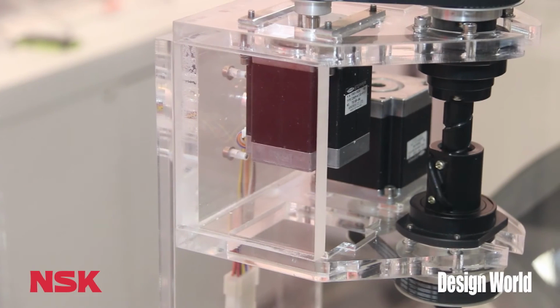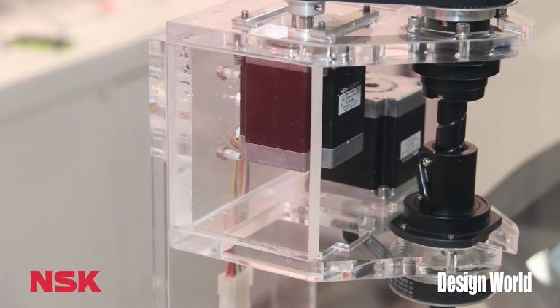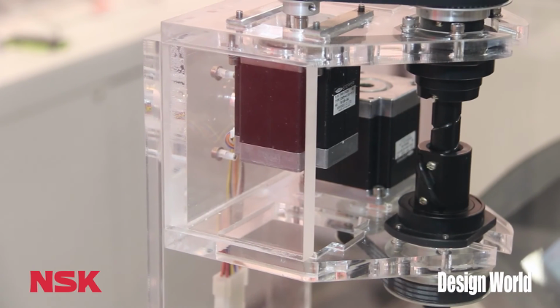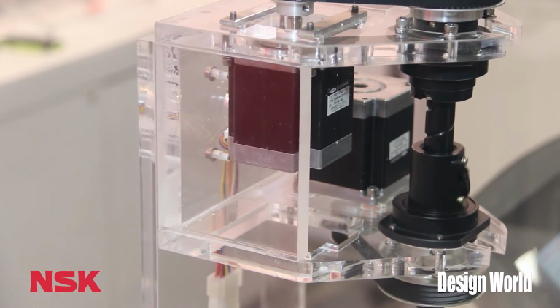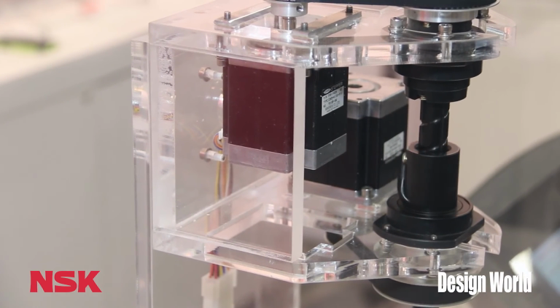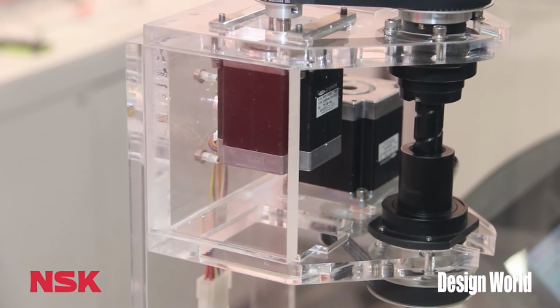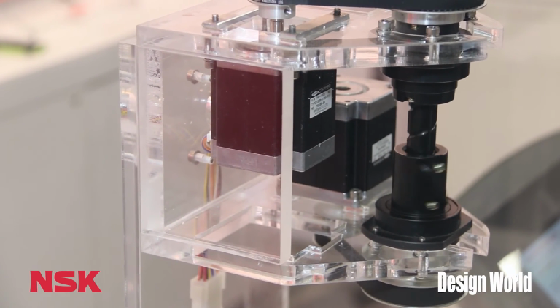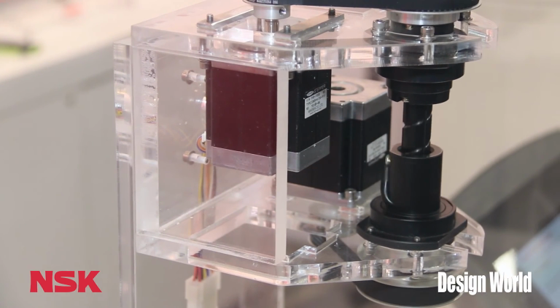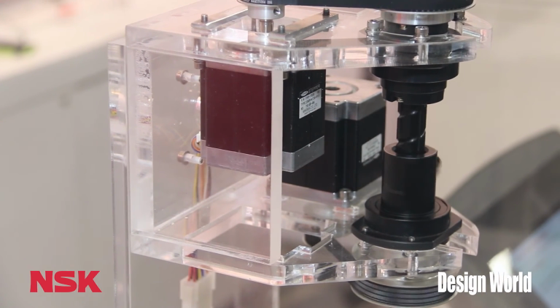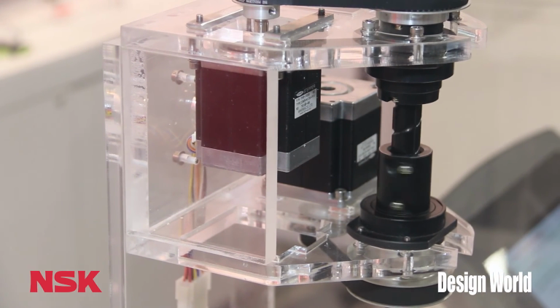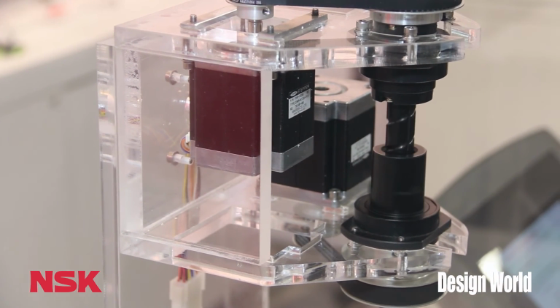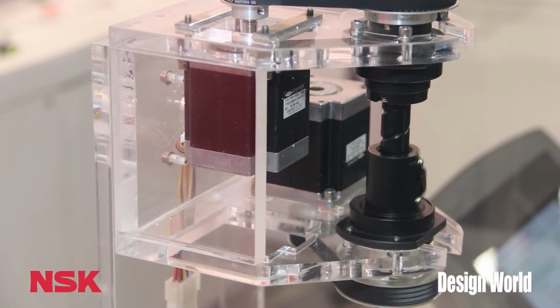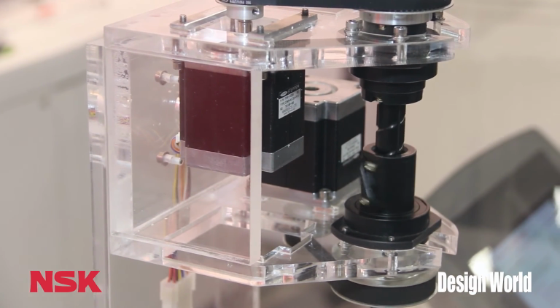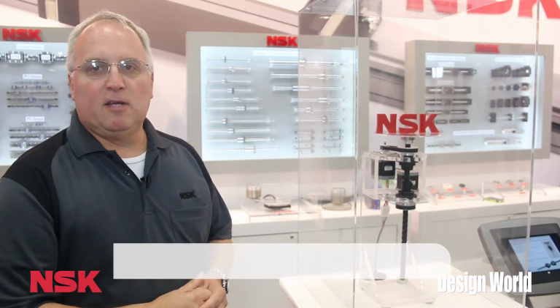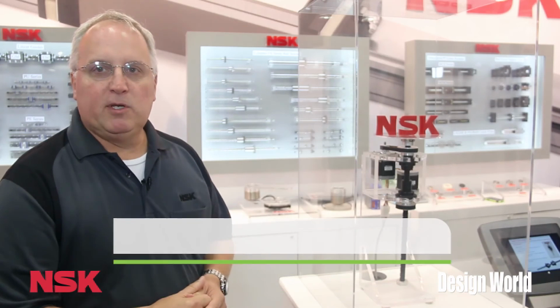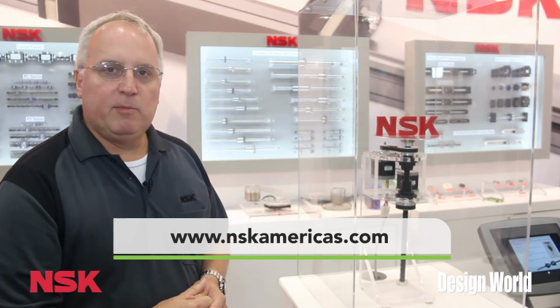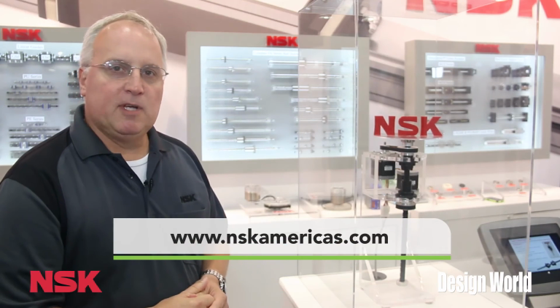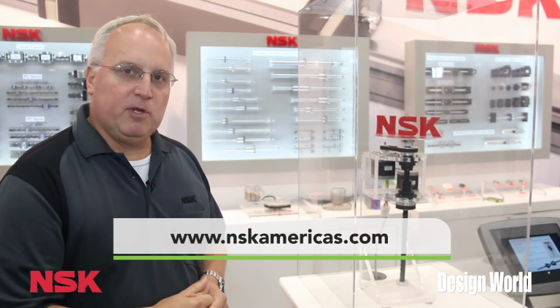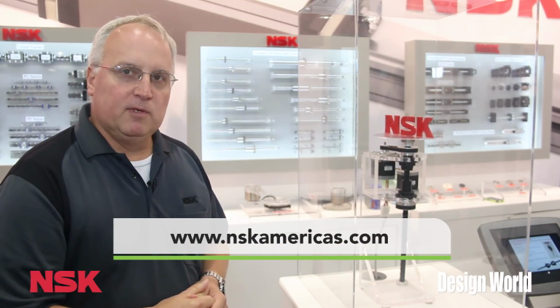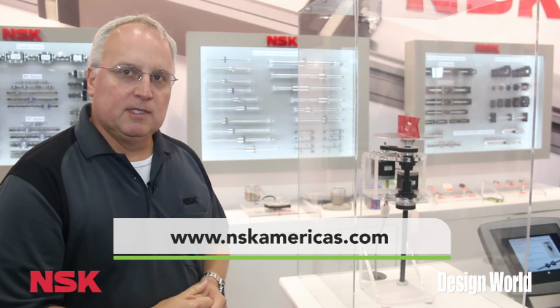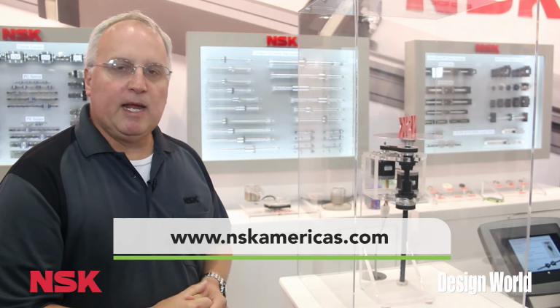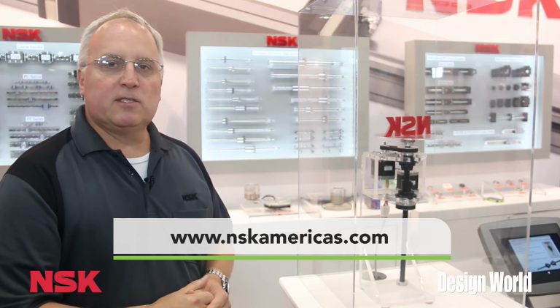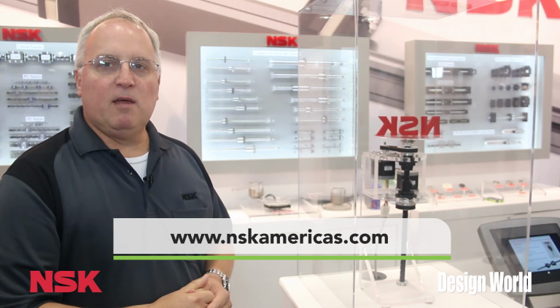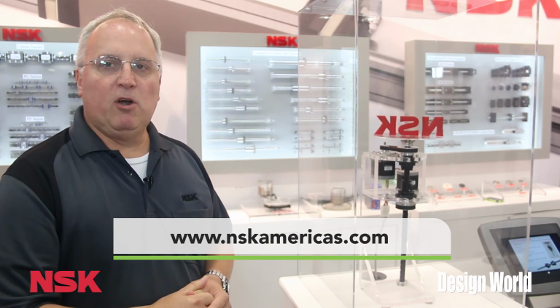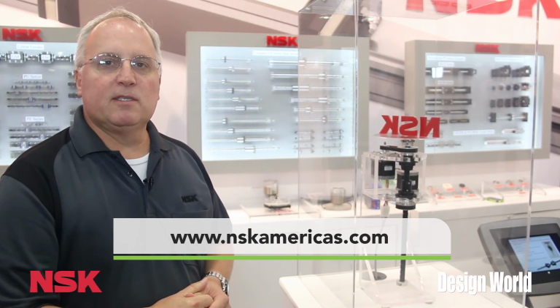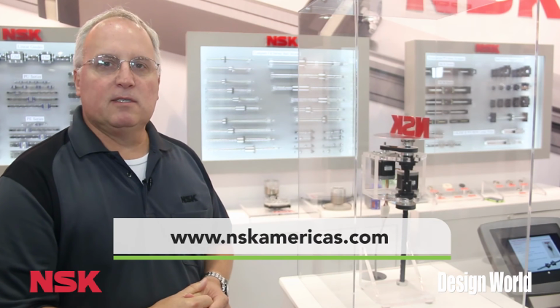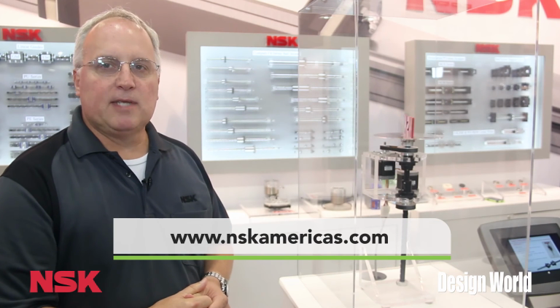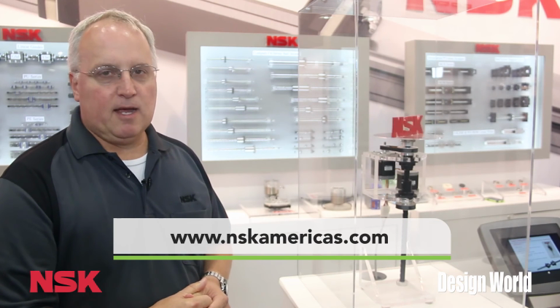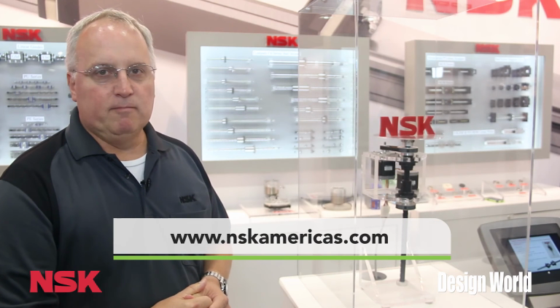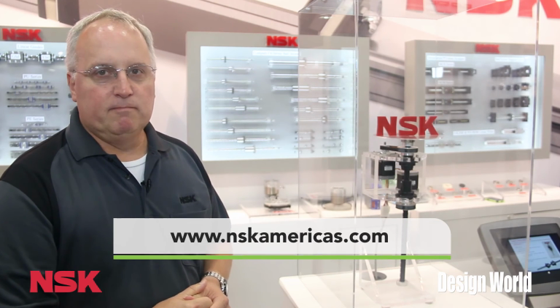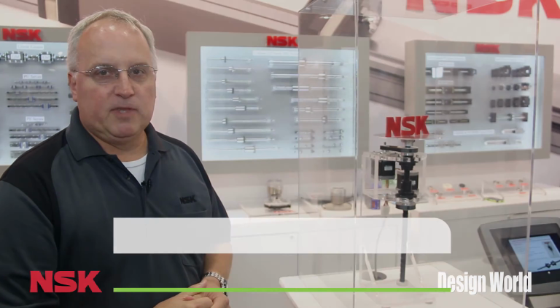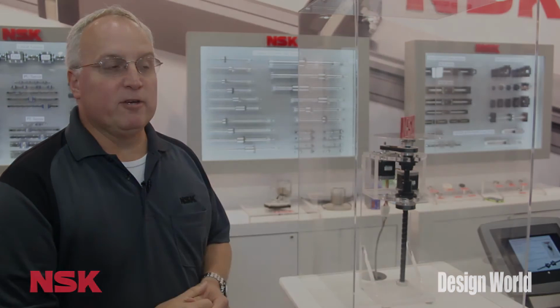For more information on this product, you can visit our website at www.nskamericas.com. Thank you.